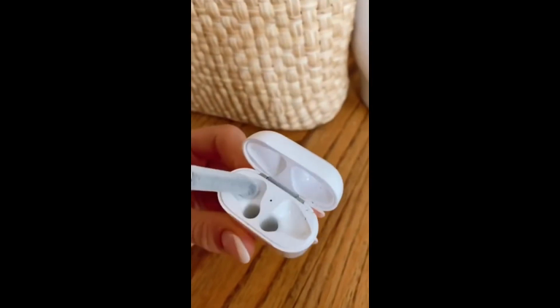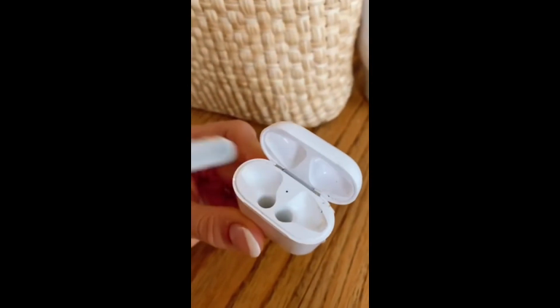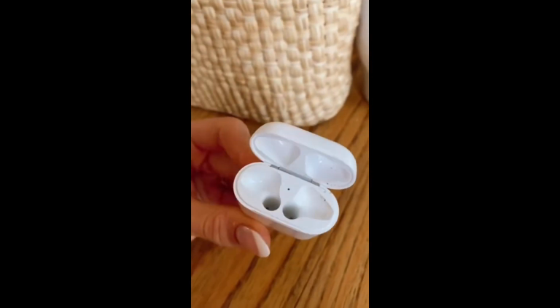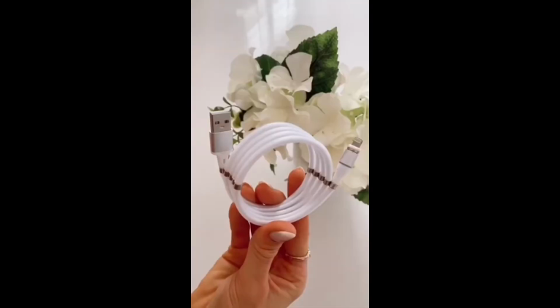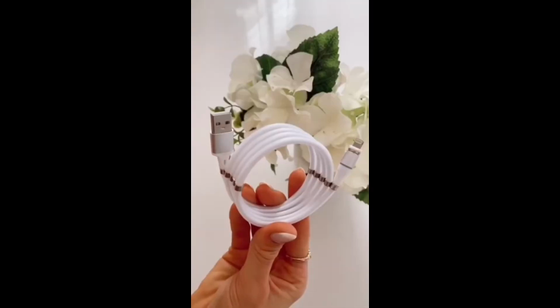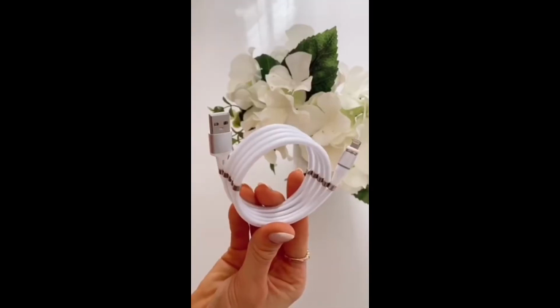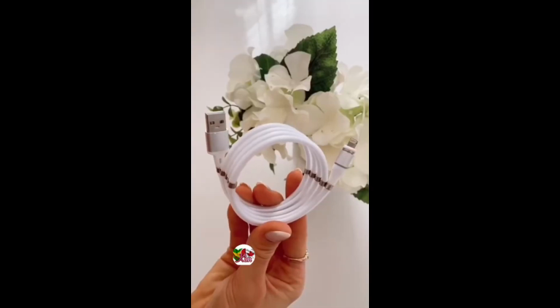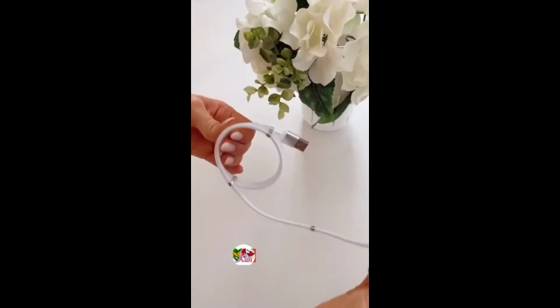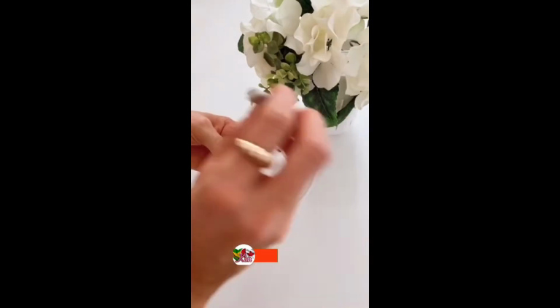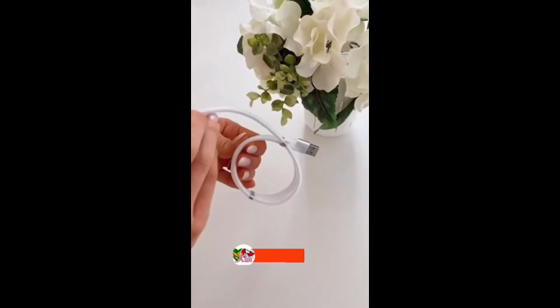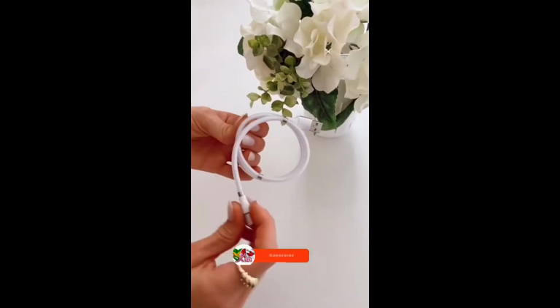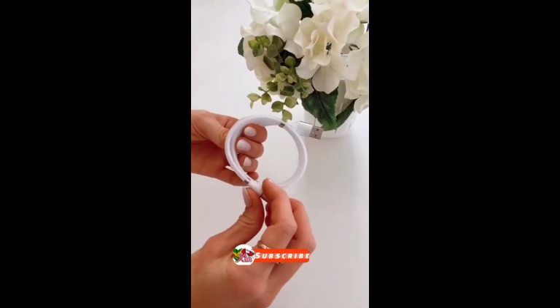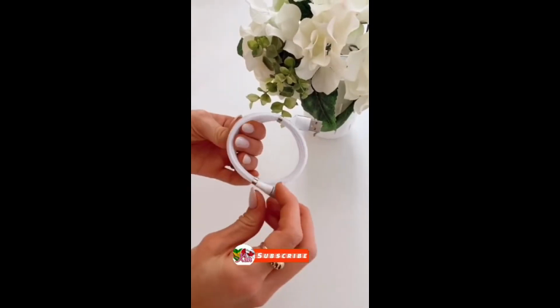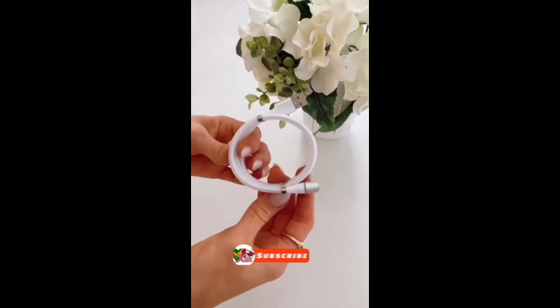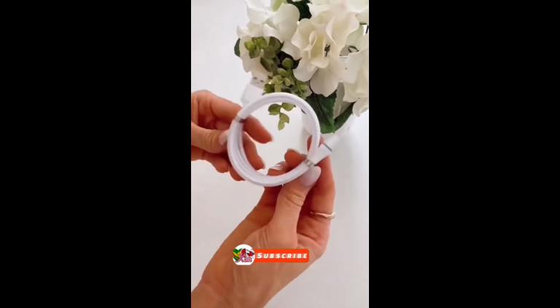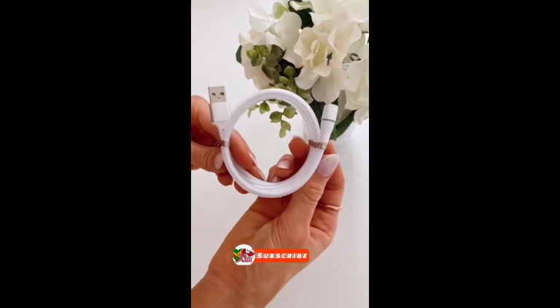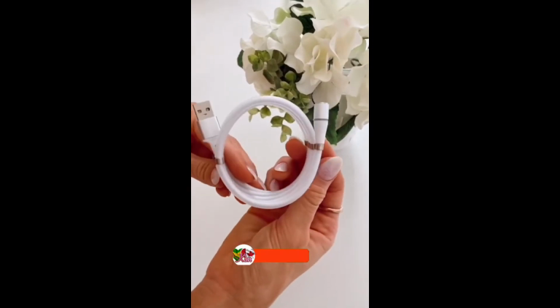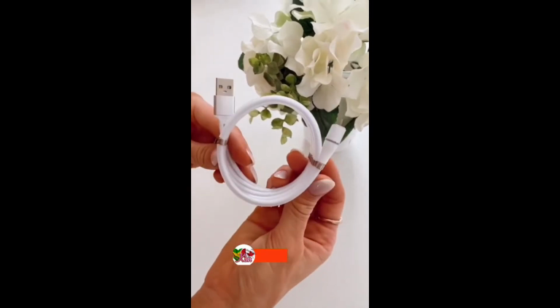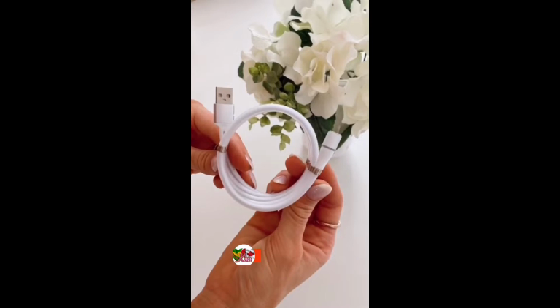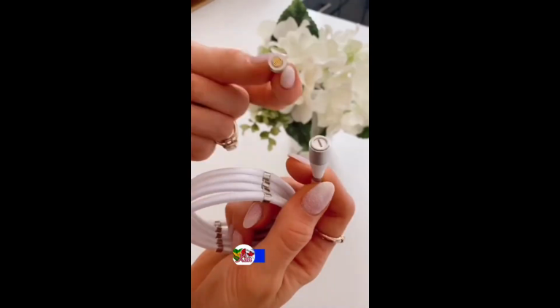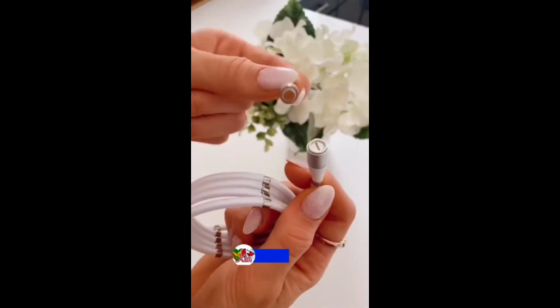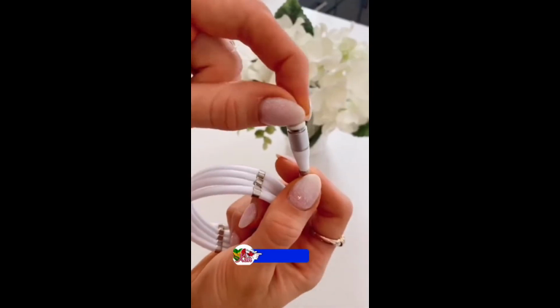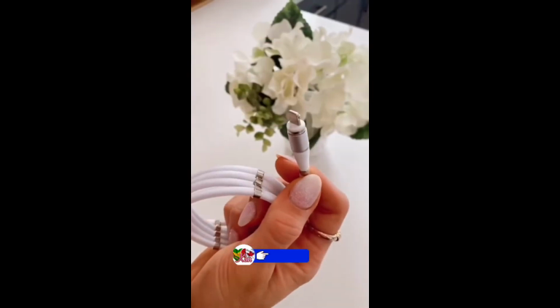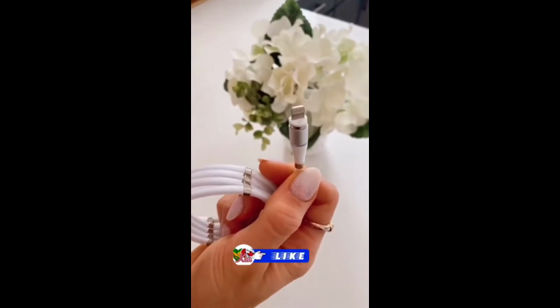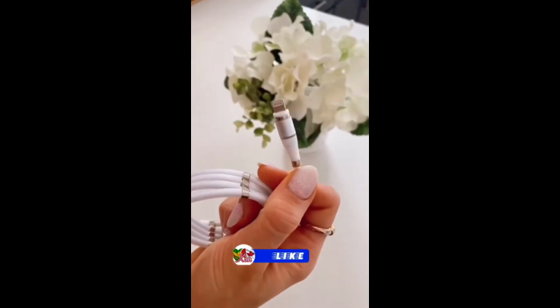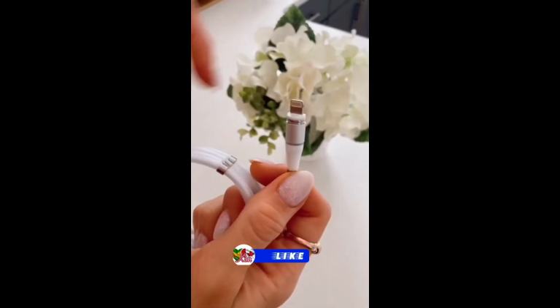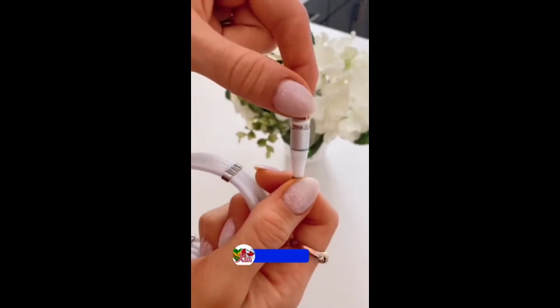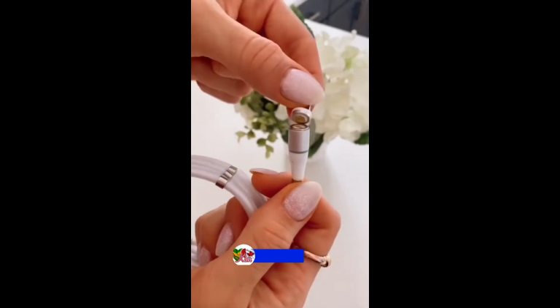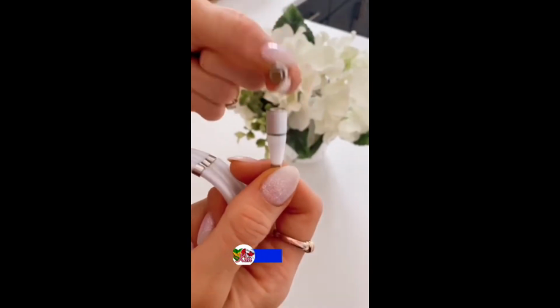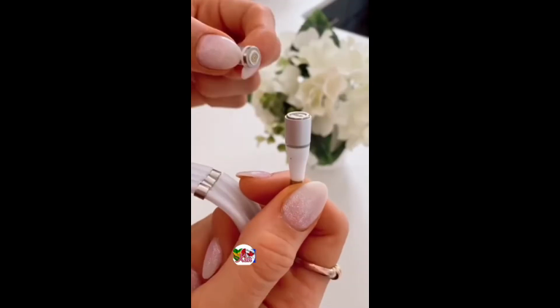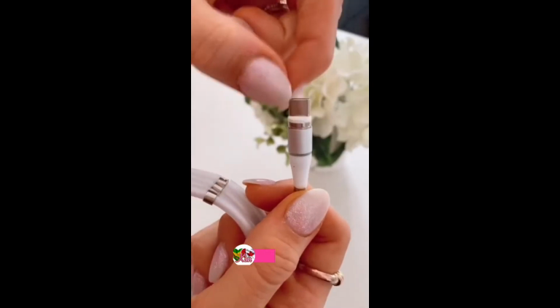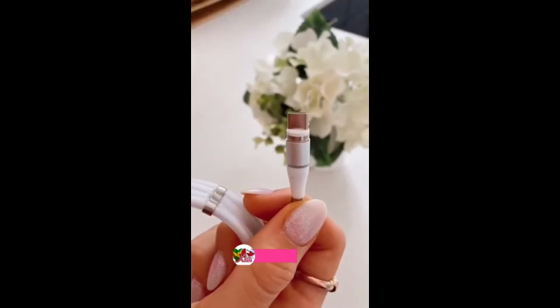And this charging cable has magnets on the outside so your charger never gets tangled, and three magnetic heads to charge all of your devices.